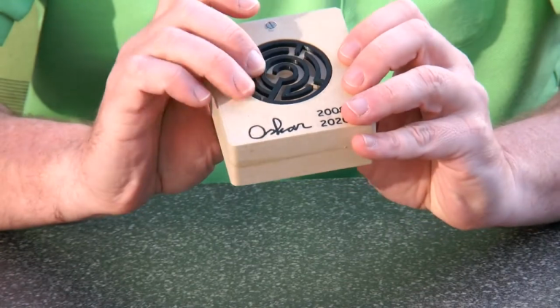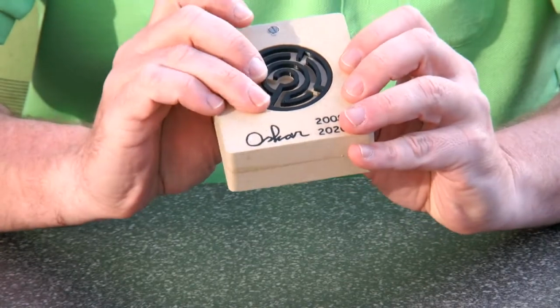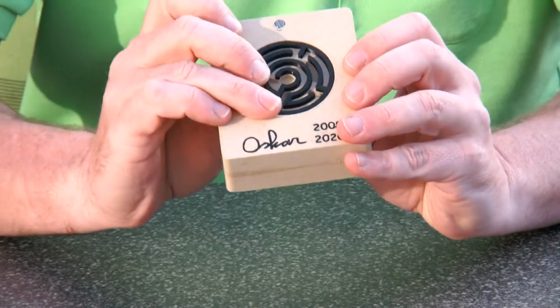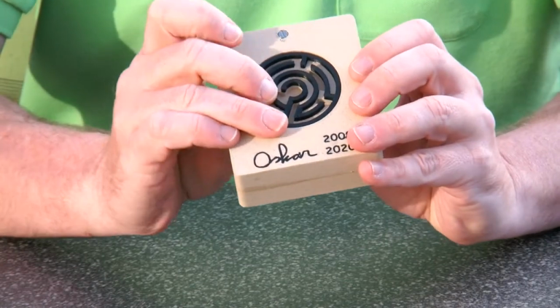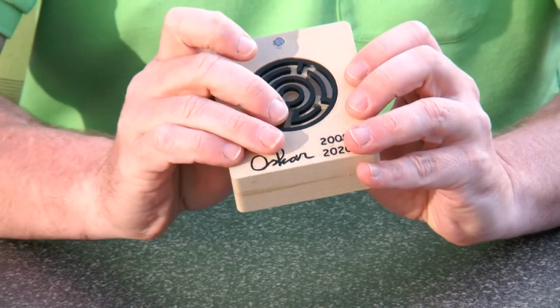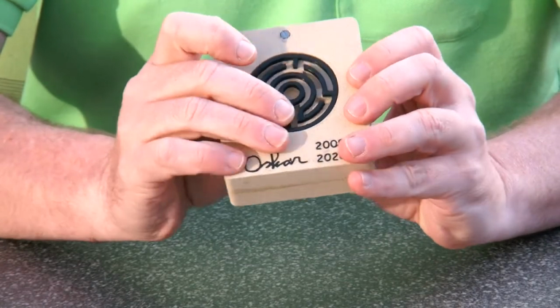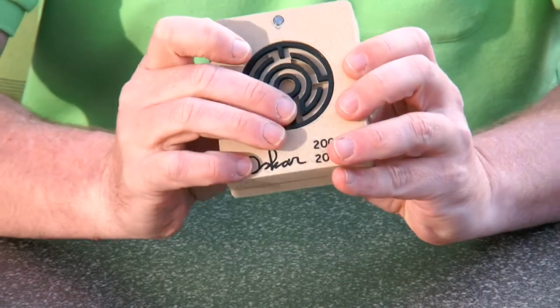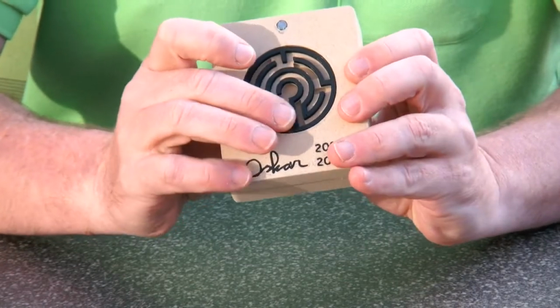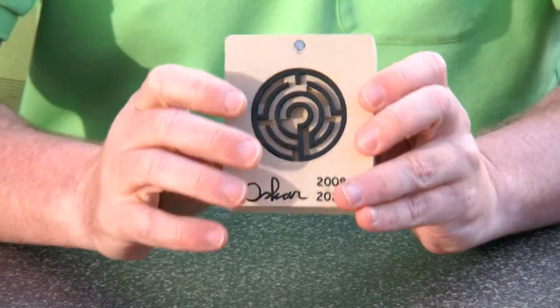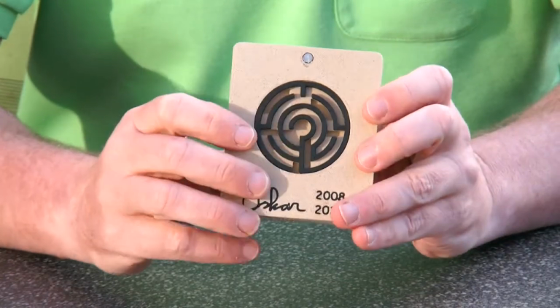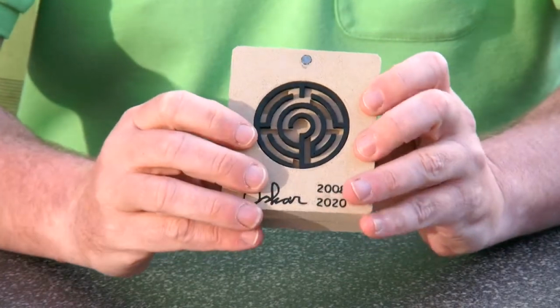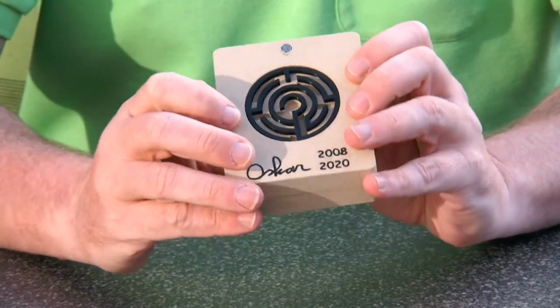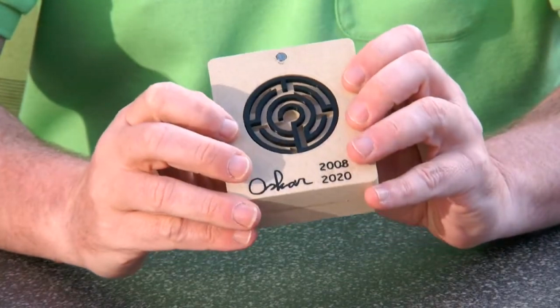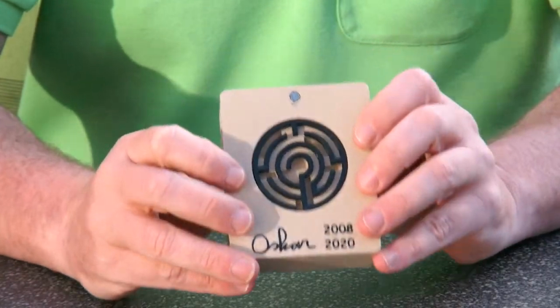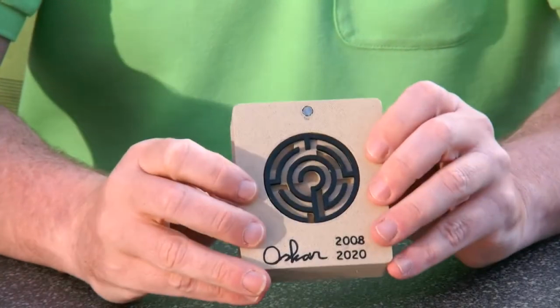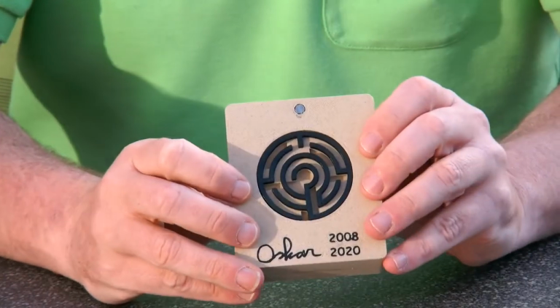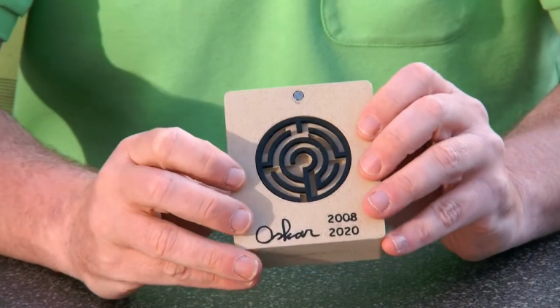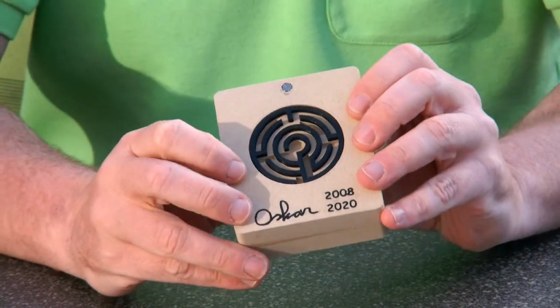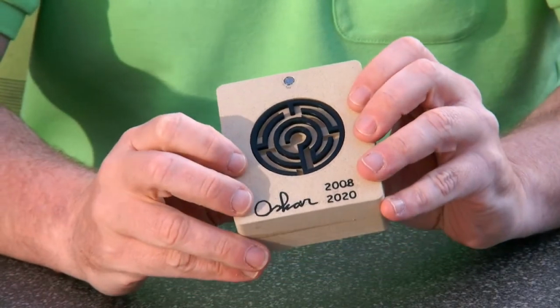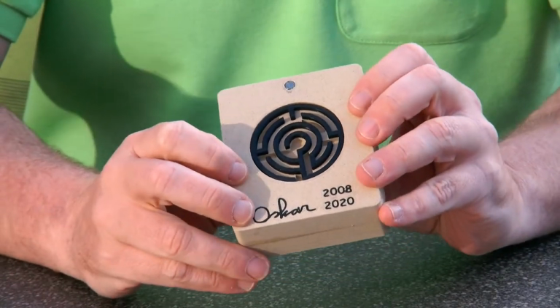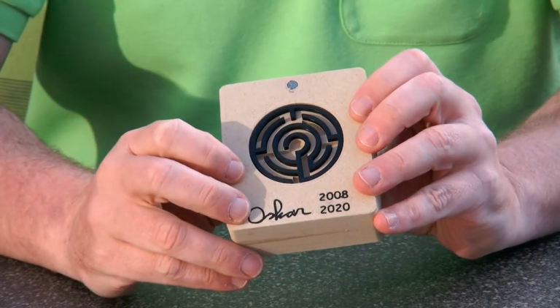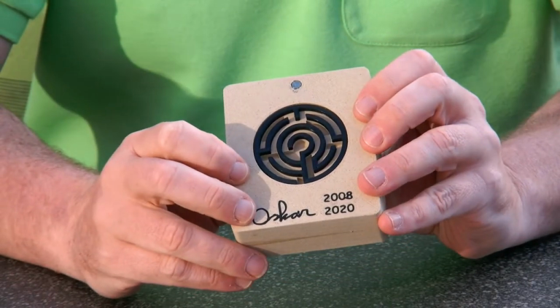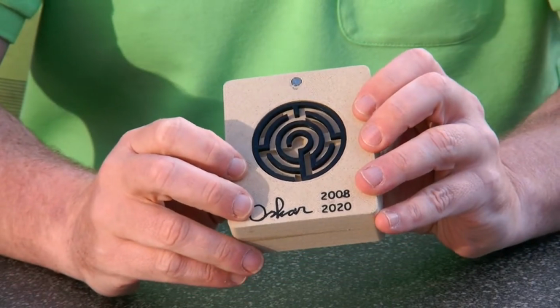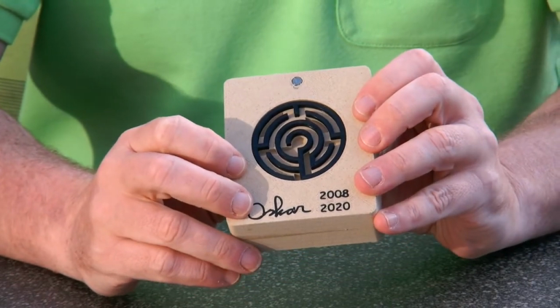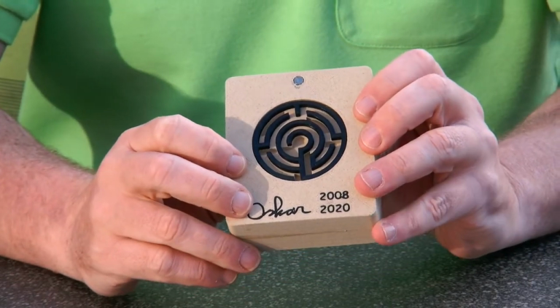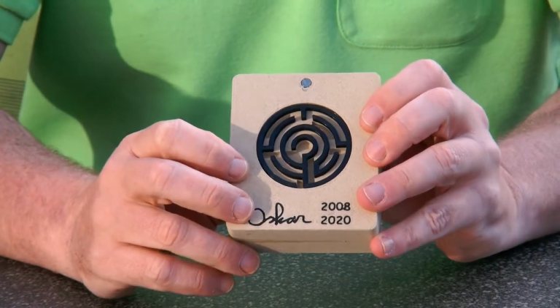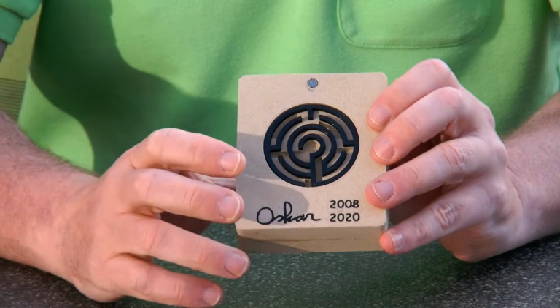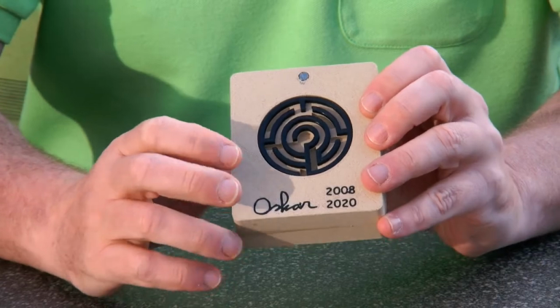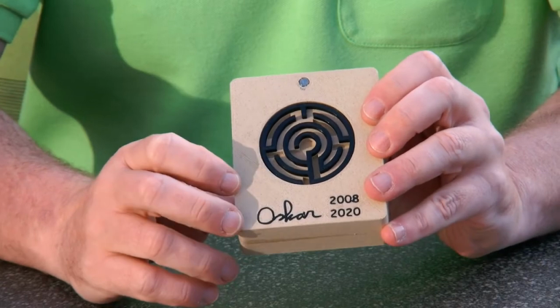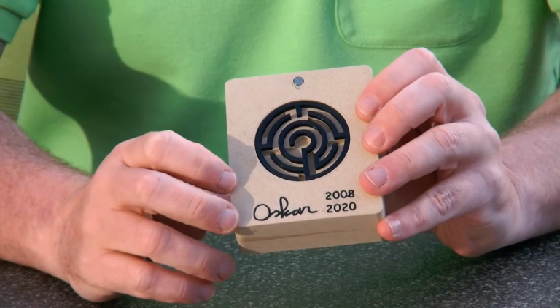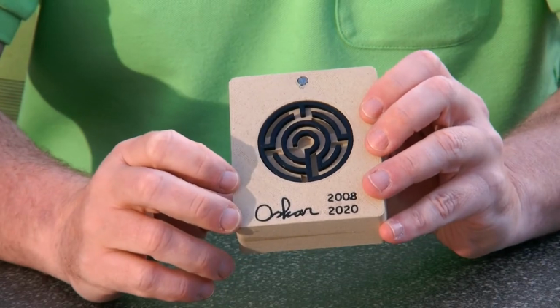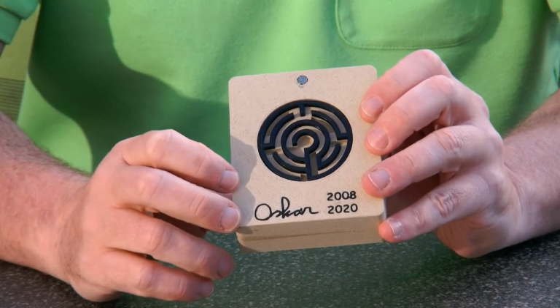So it makes a very nice maze puzzle. It's not extremely difficult but it's challenging.